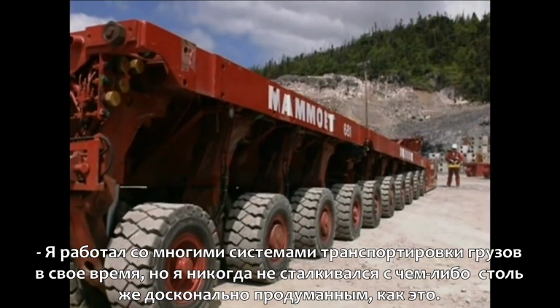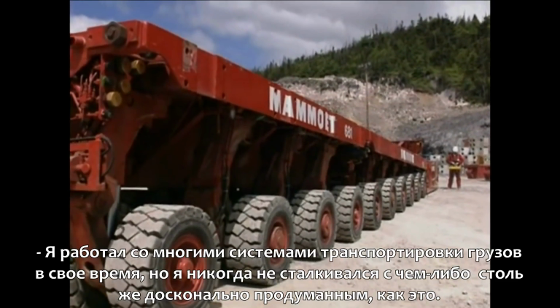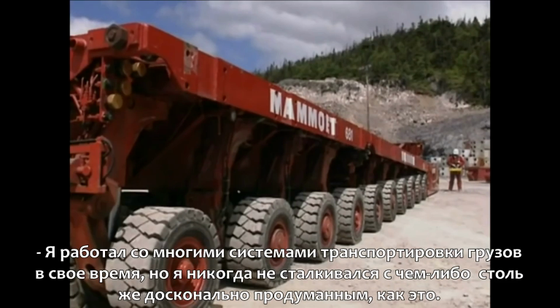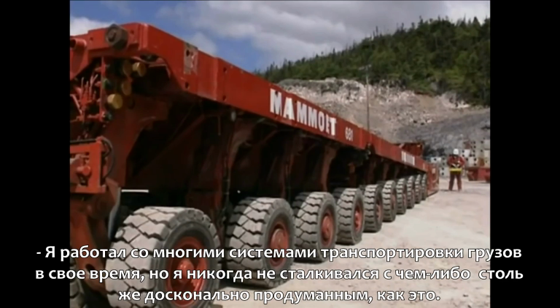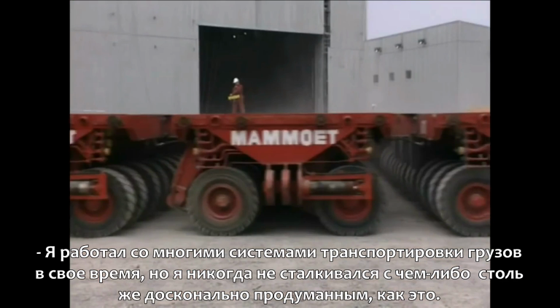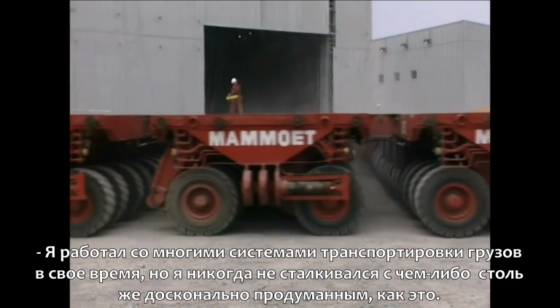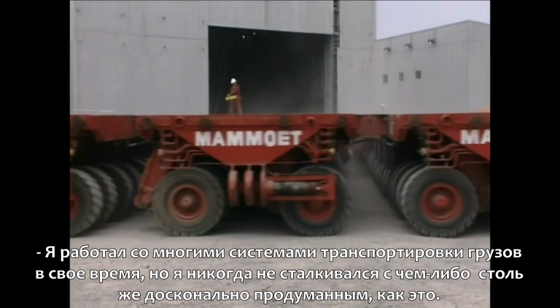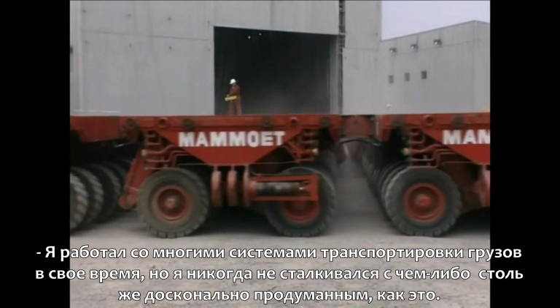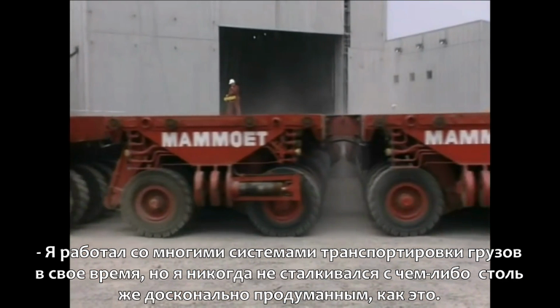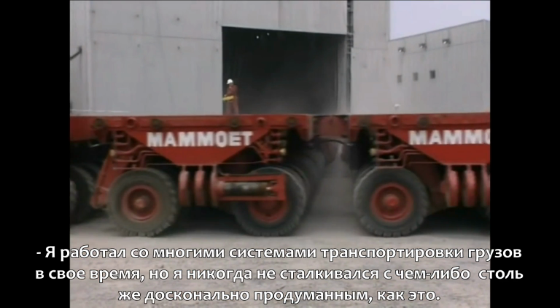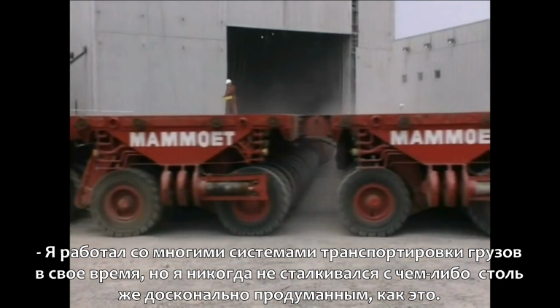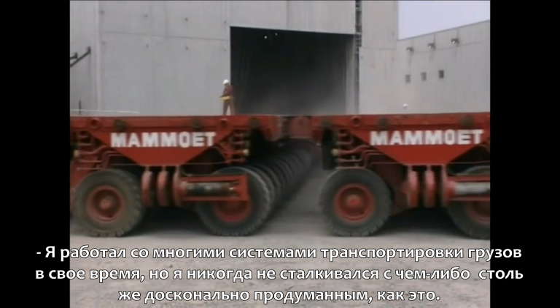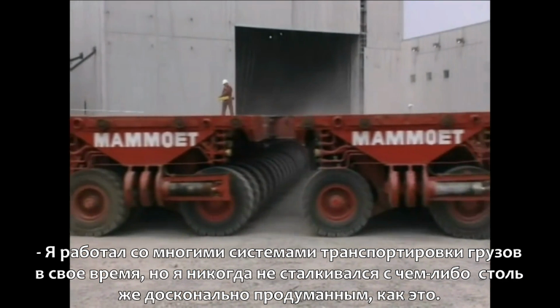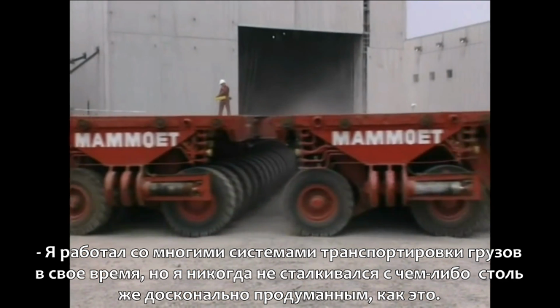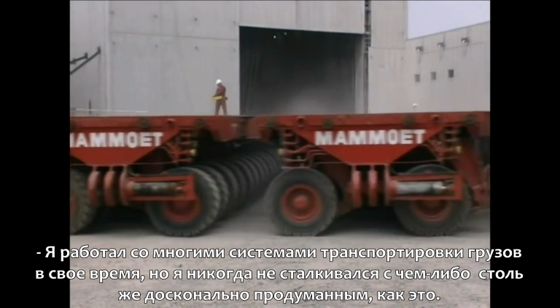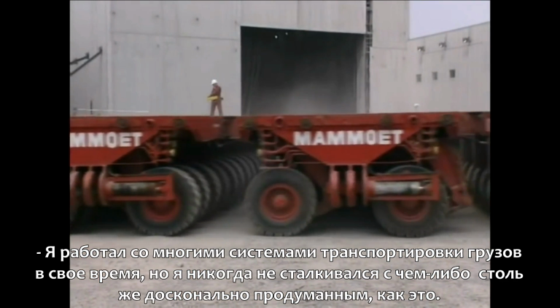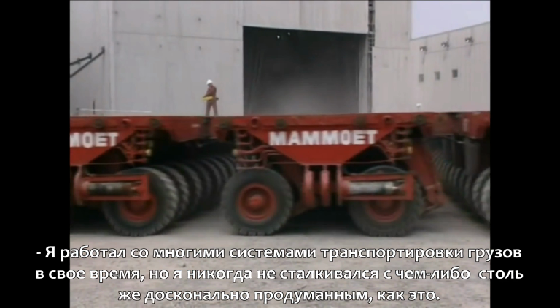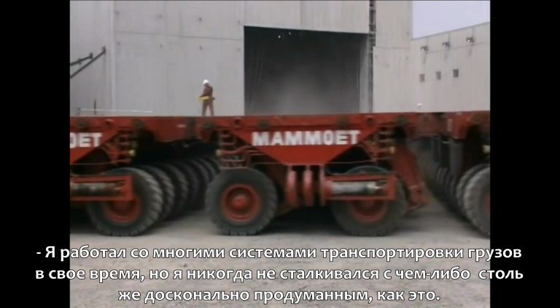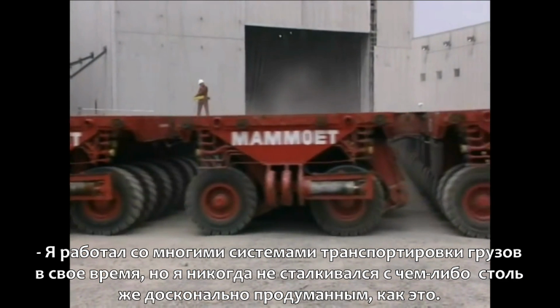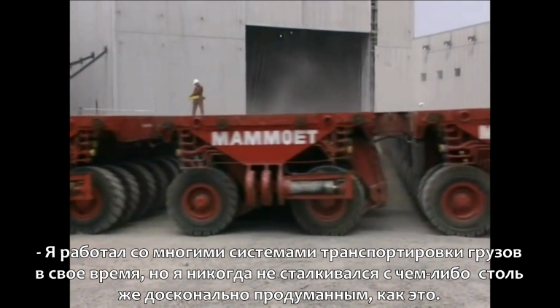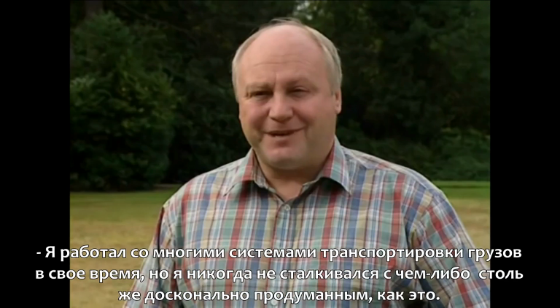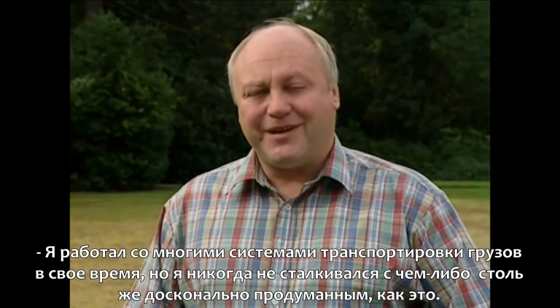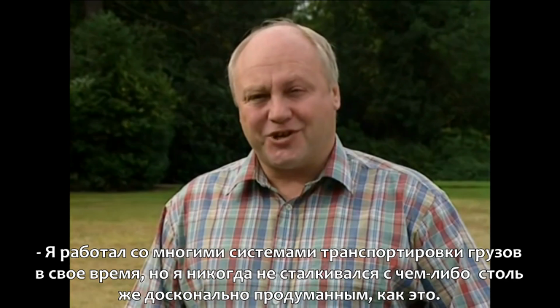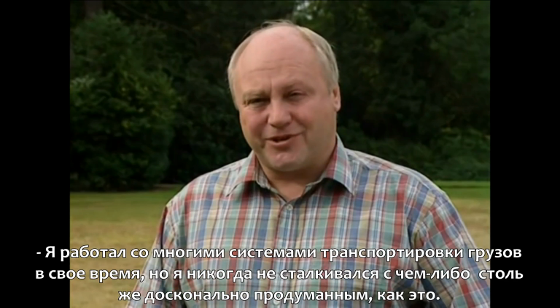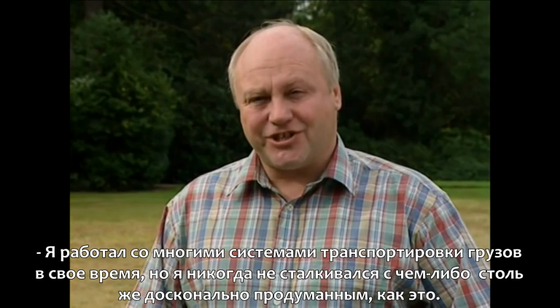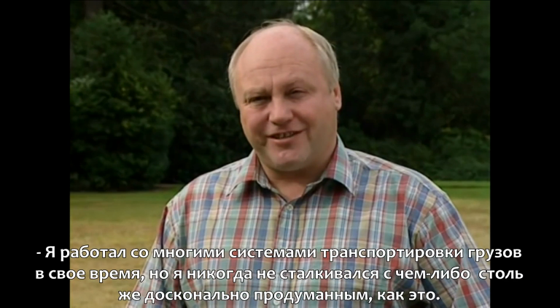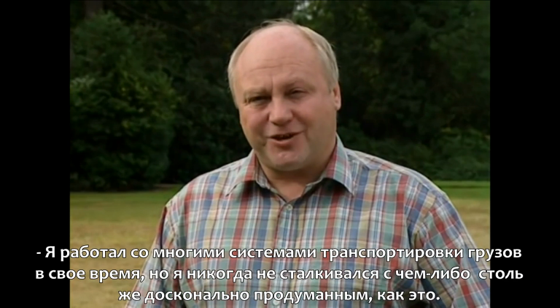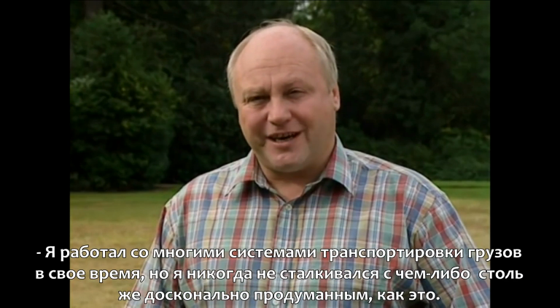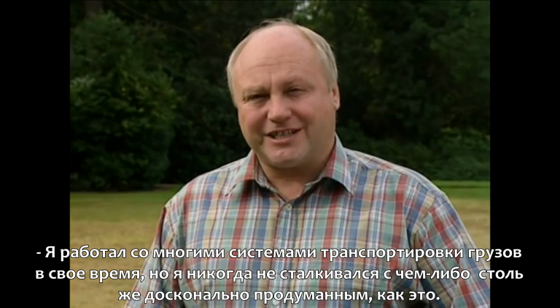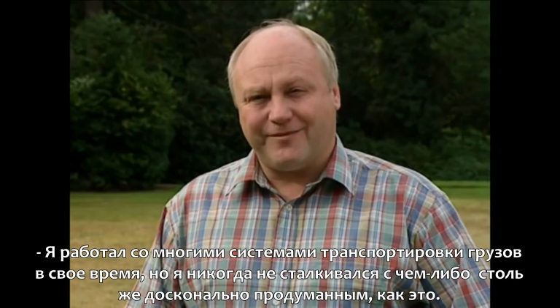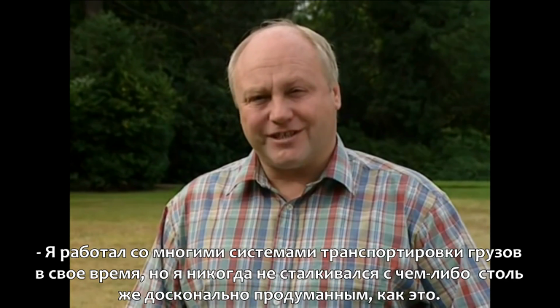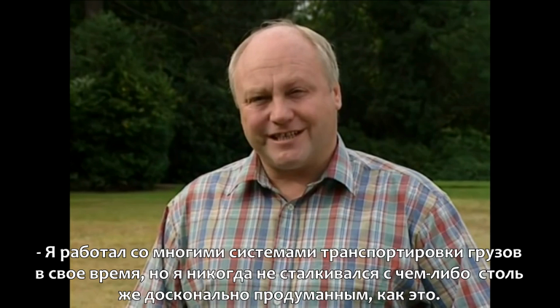I've worked with a variety of transport systems in my time. I've never come across anything quite as clever as this.